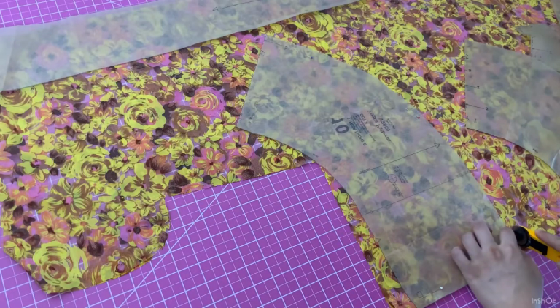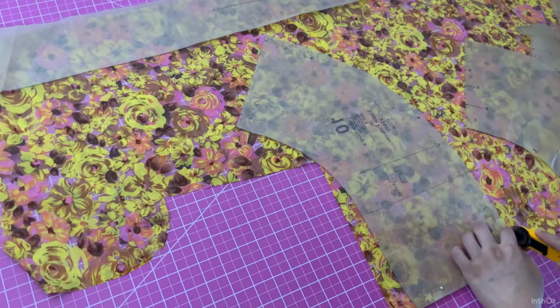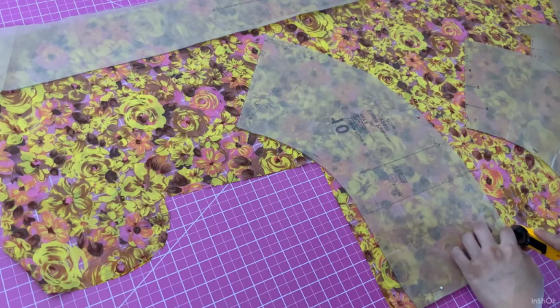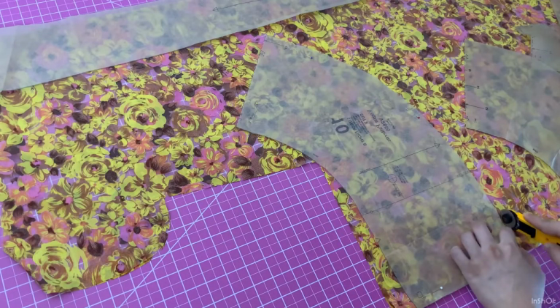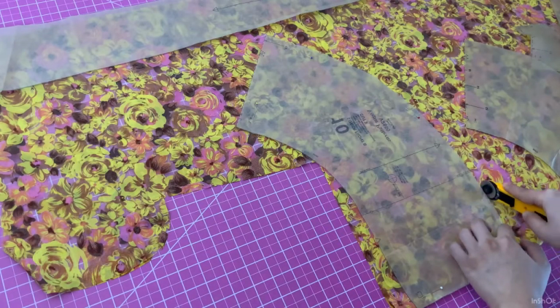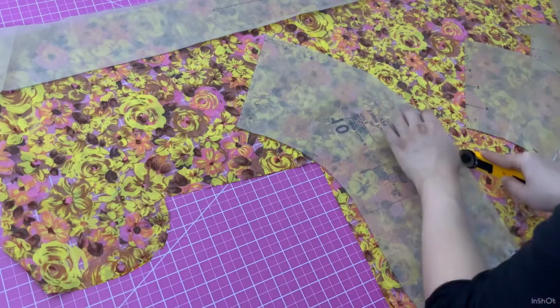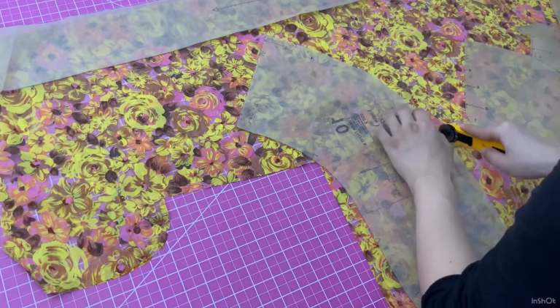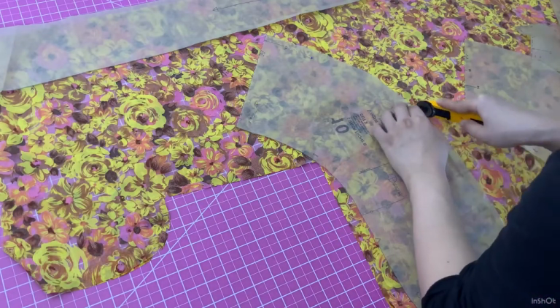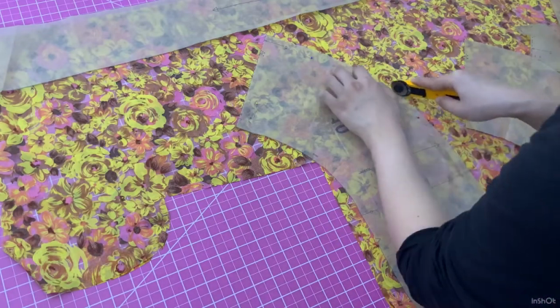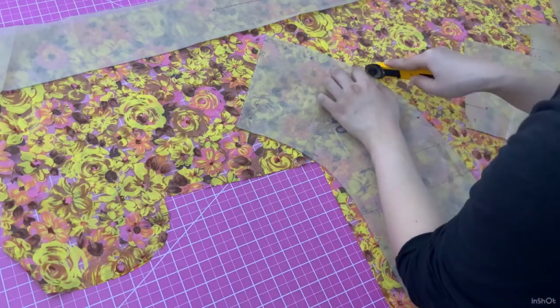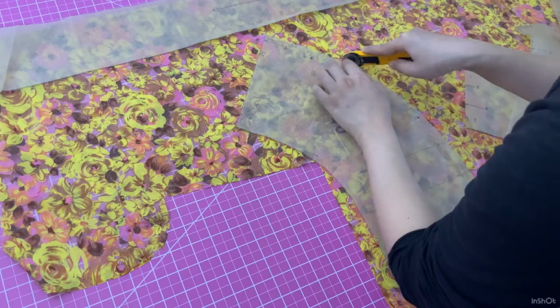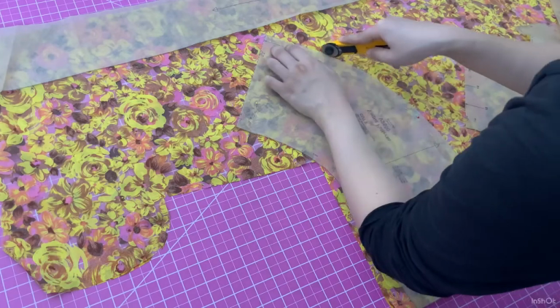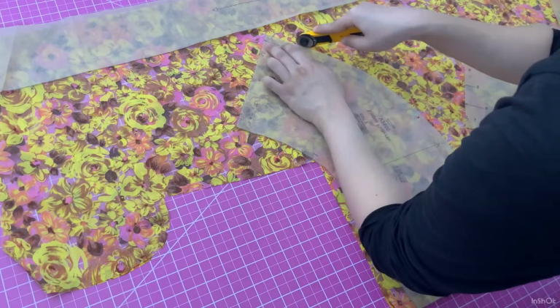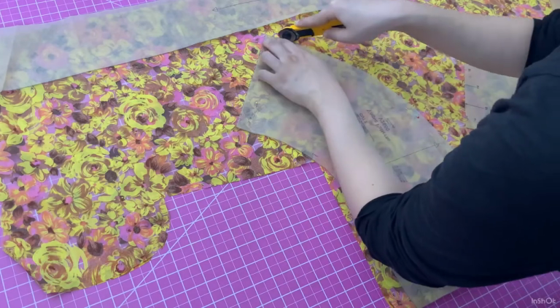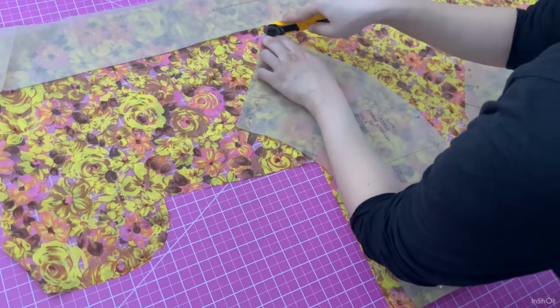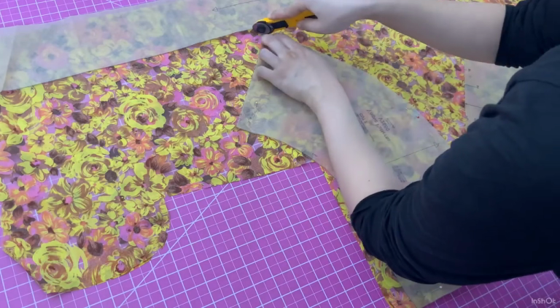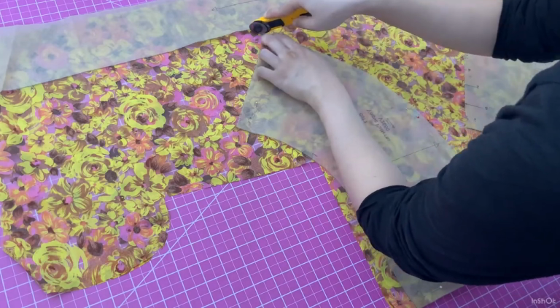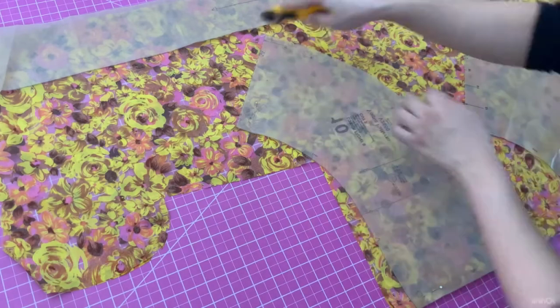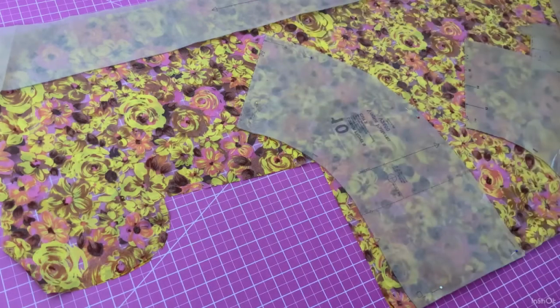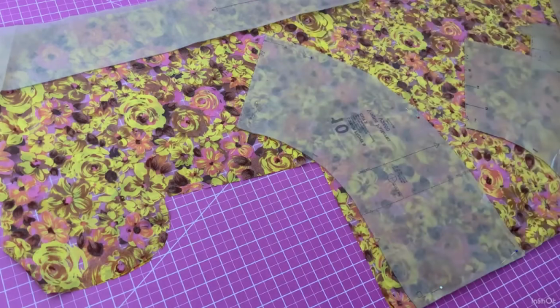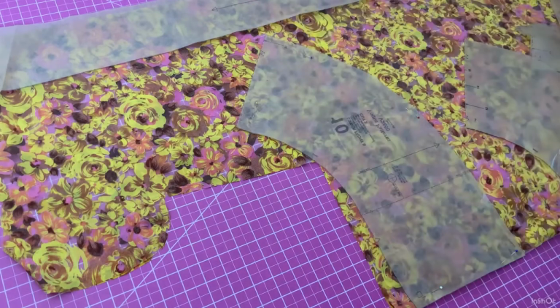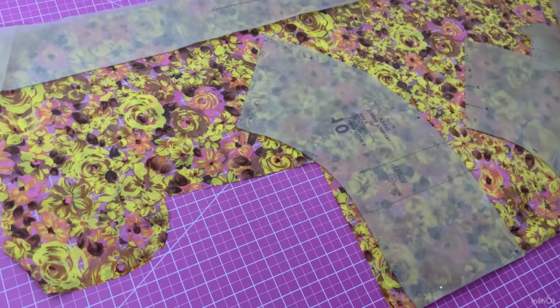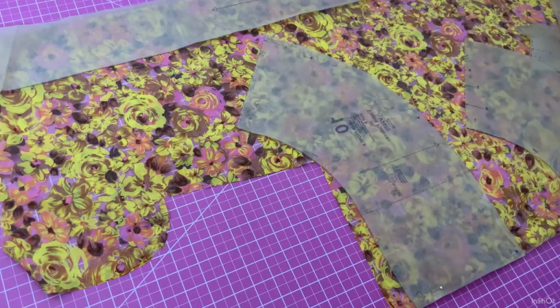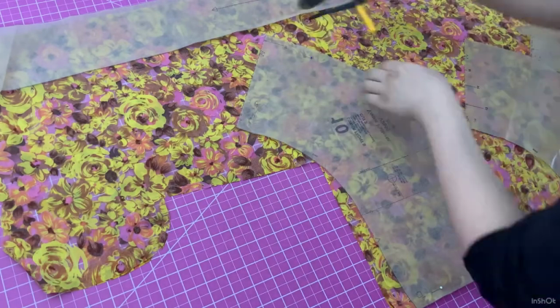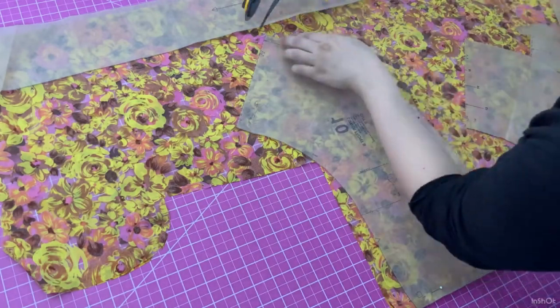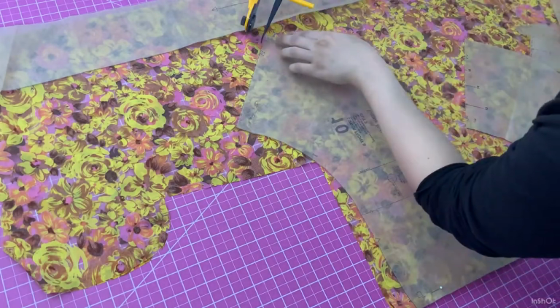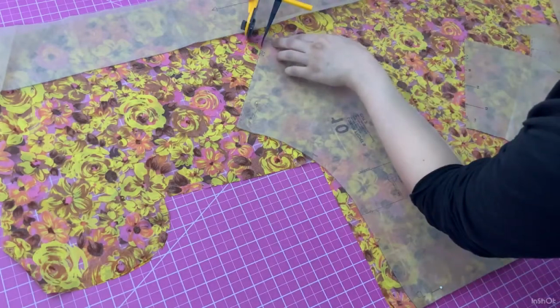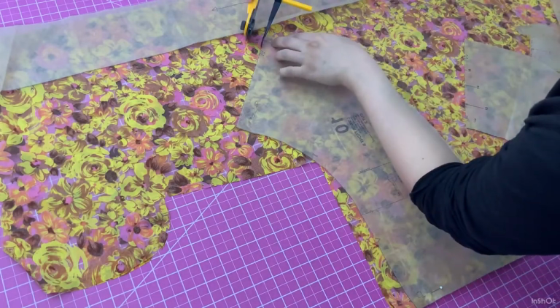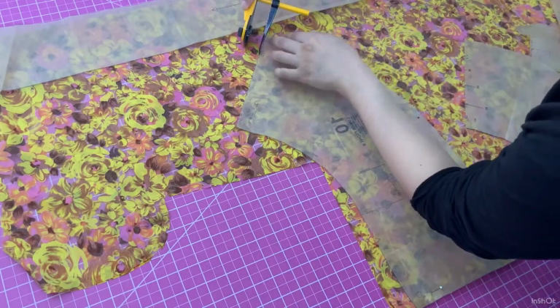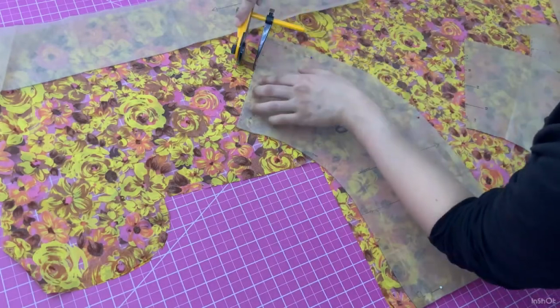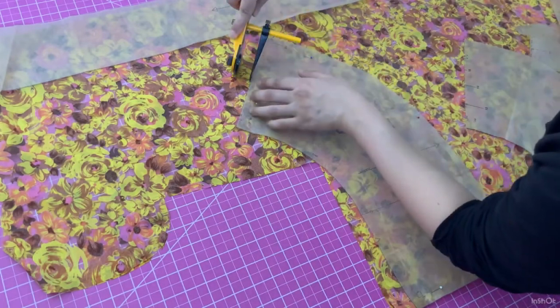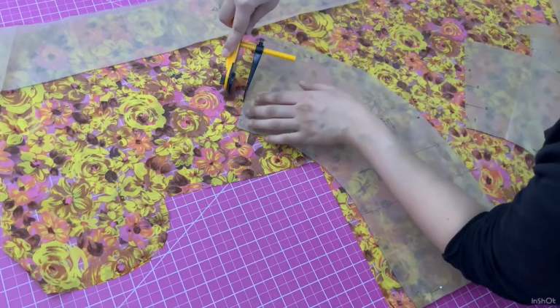Since I added an inch to the size of the bodice pieces, I'm also adding an inch to the side seams on the peplums.